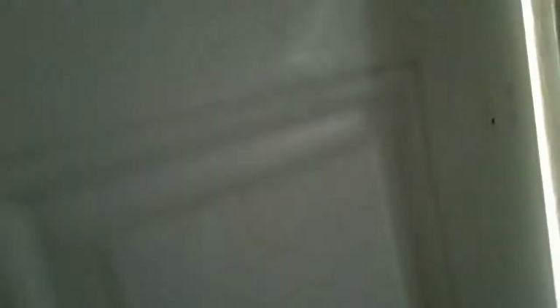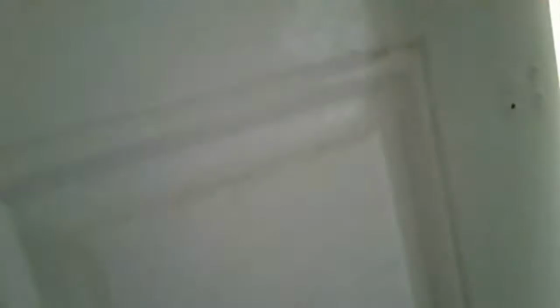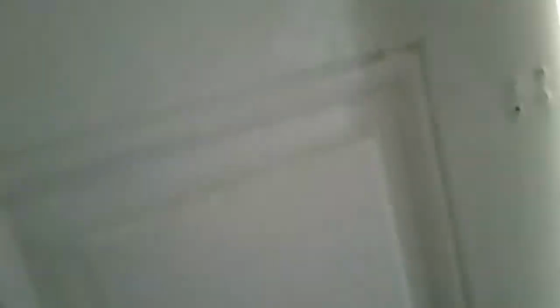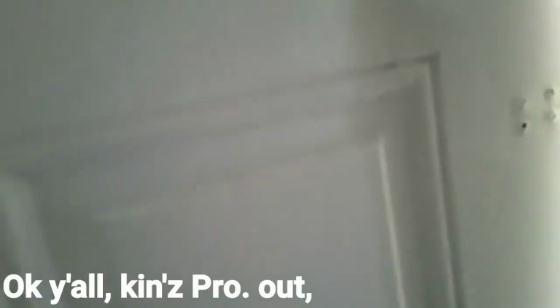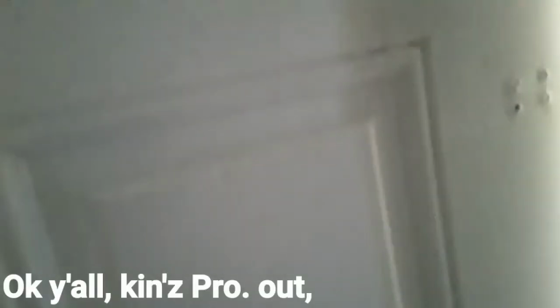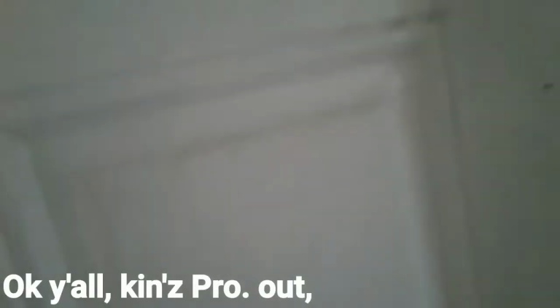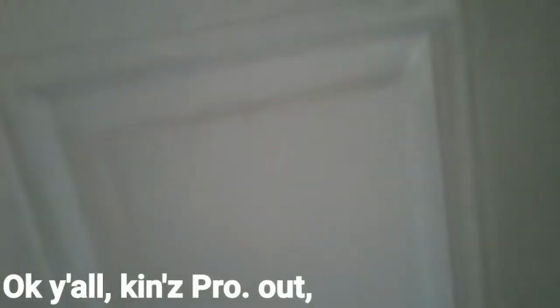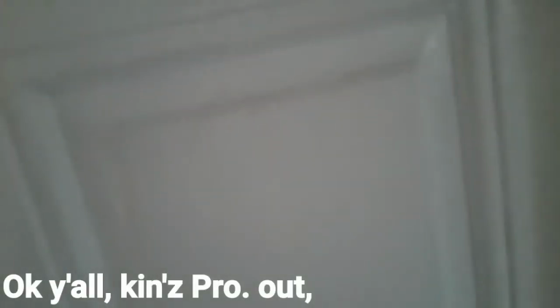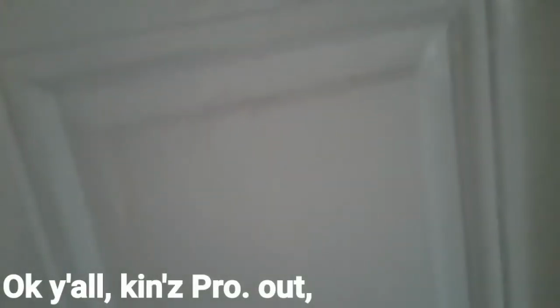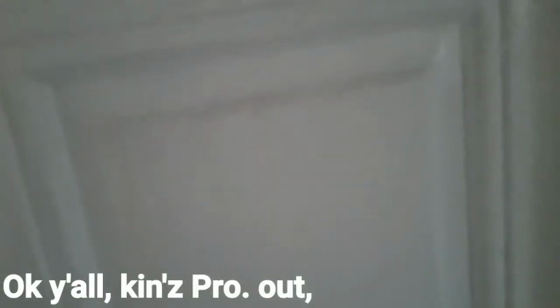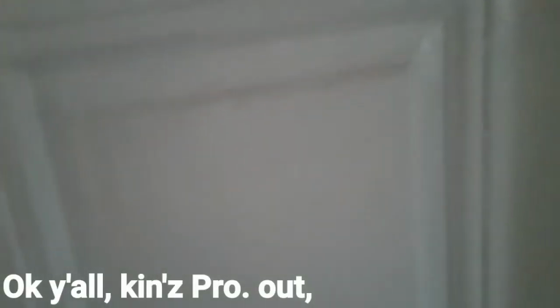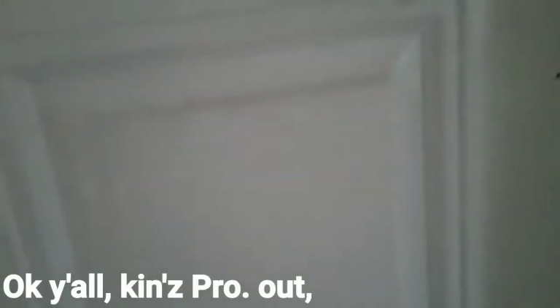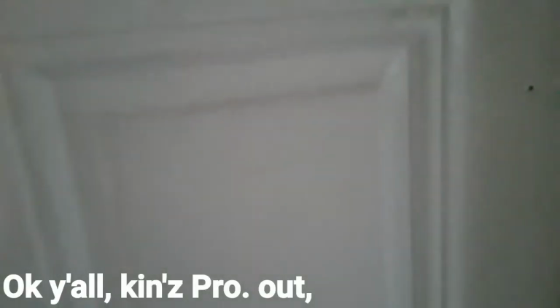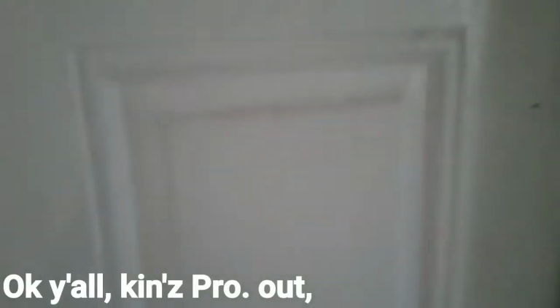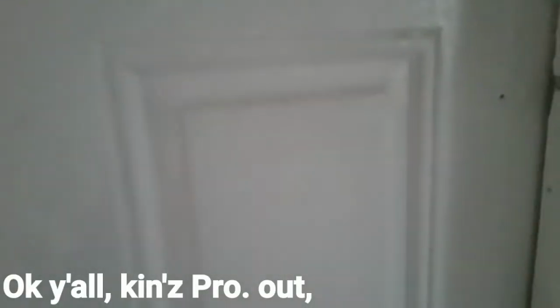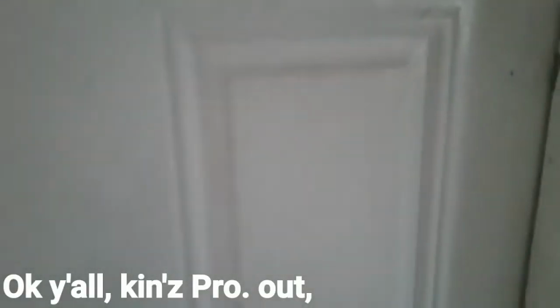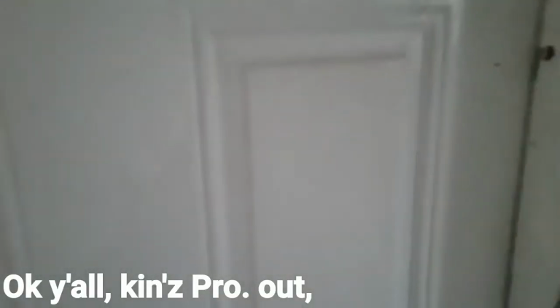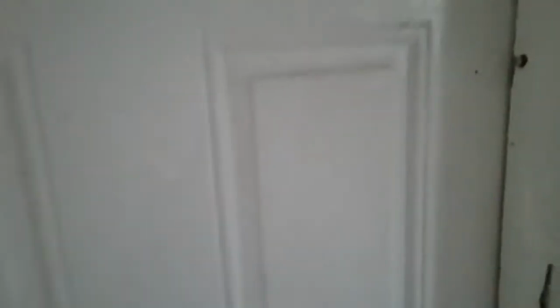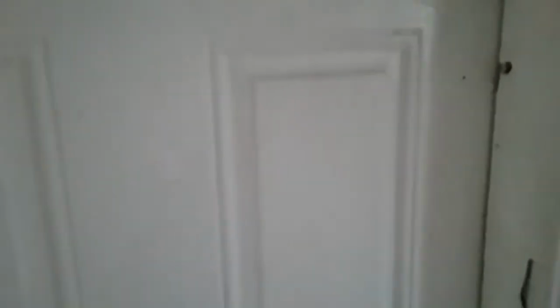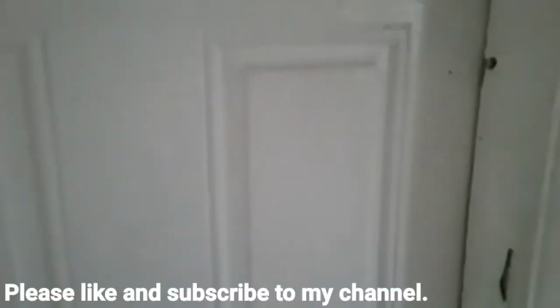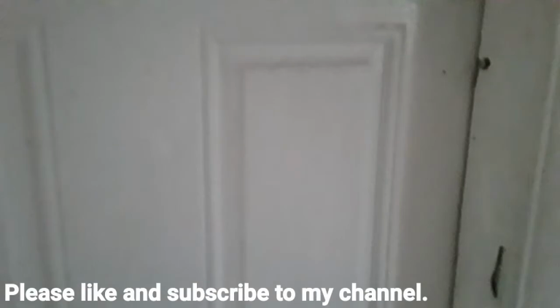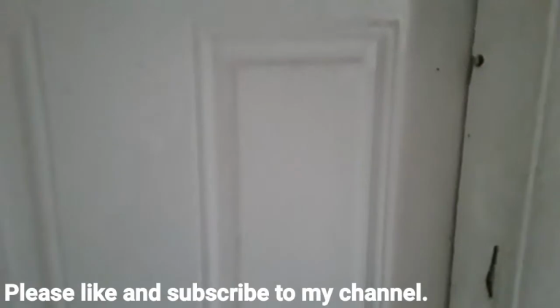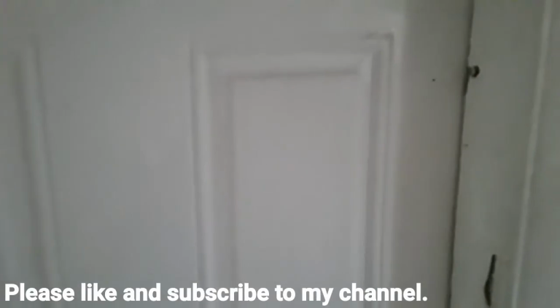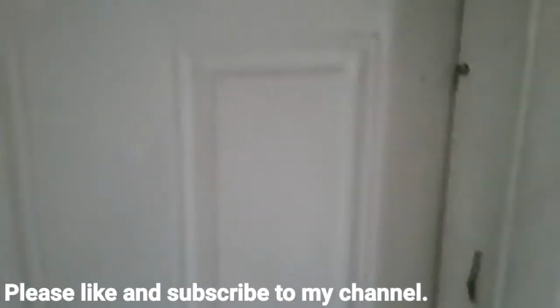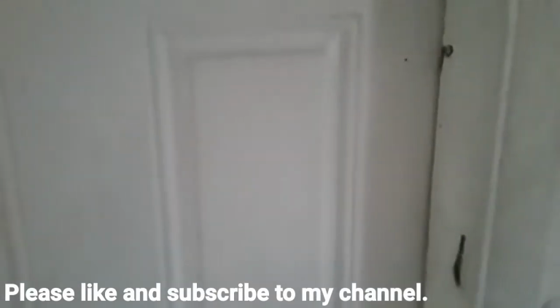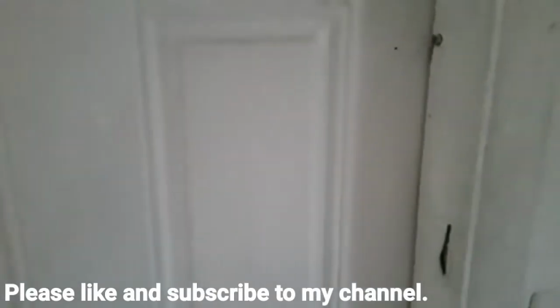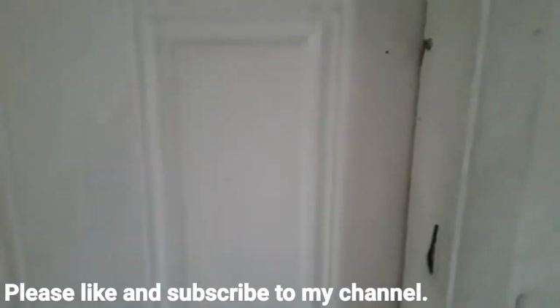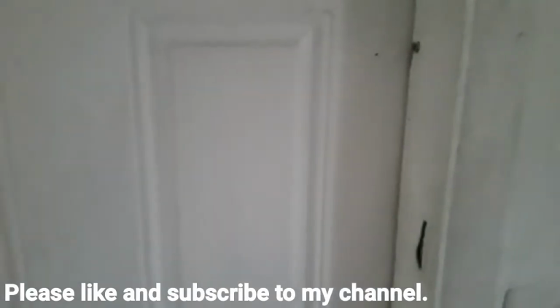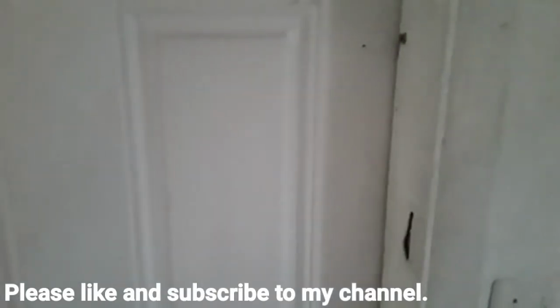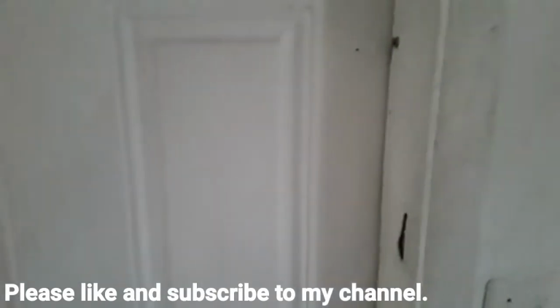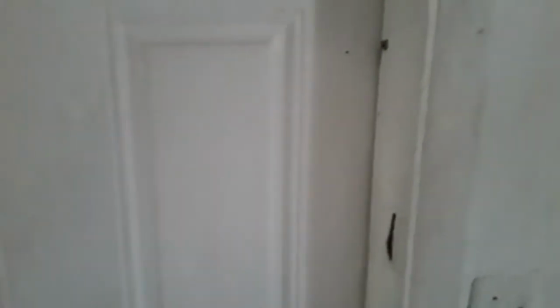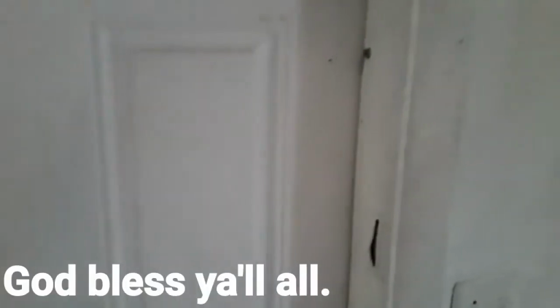Okay y'all, please like and subscribe to my channel. God bless y'all.